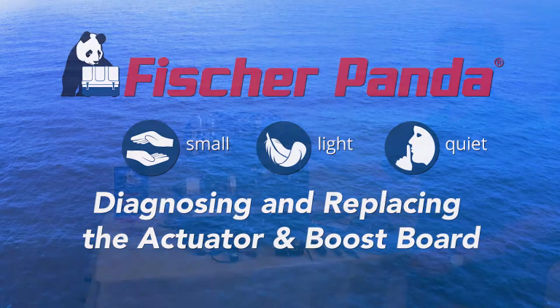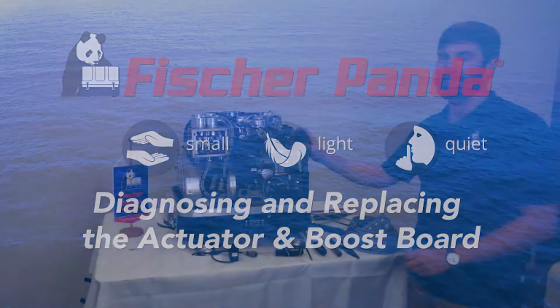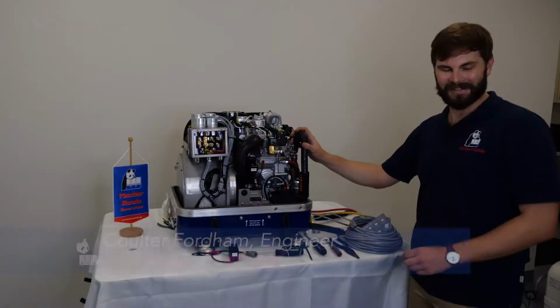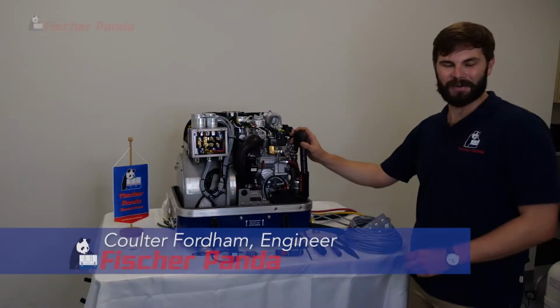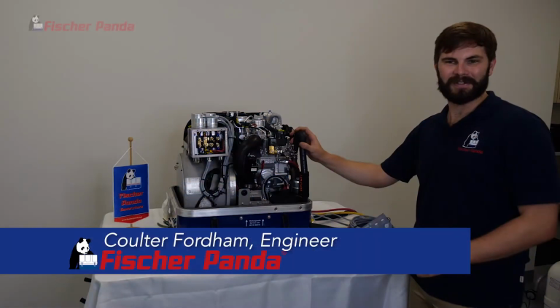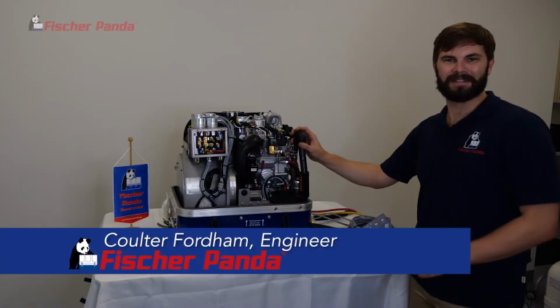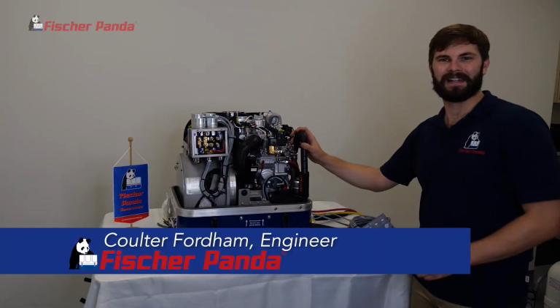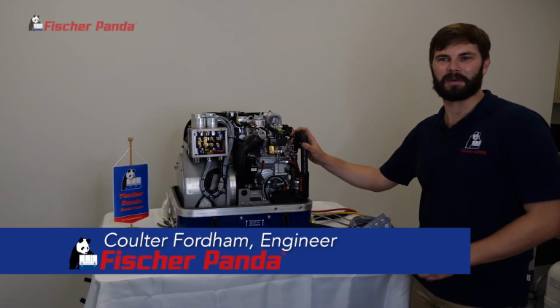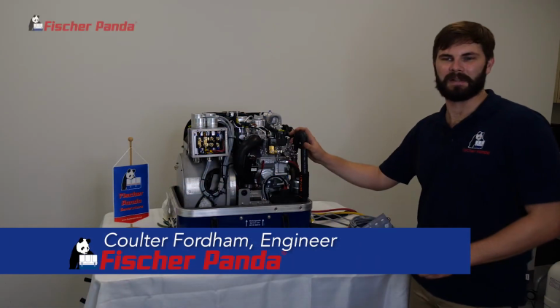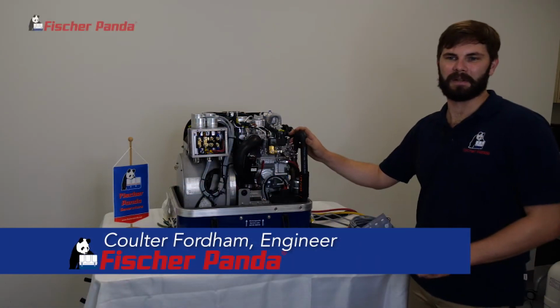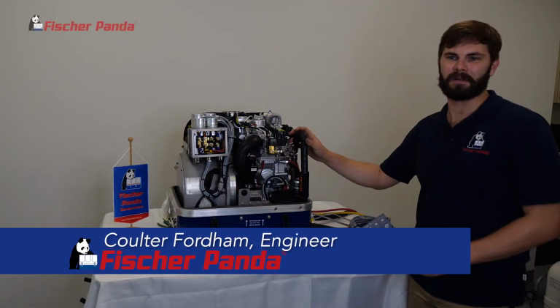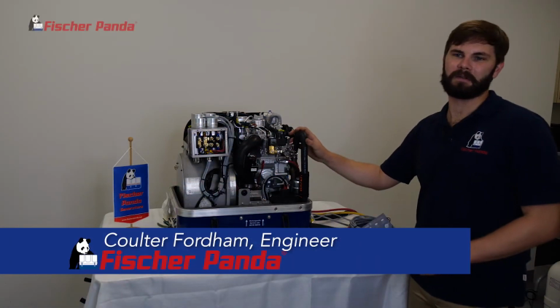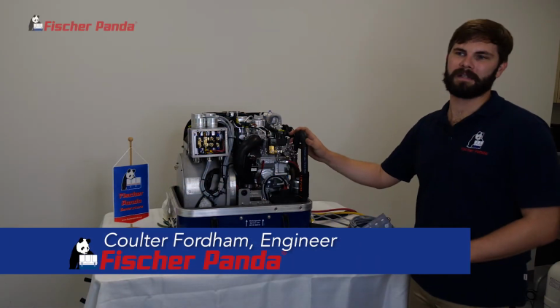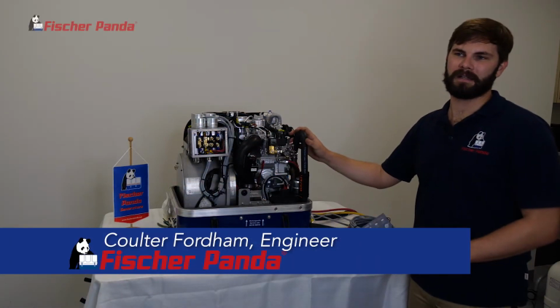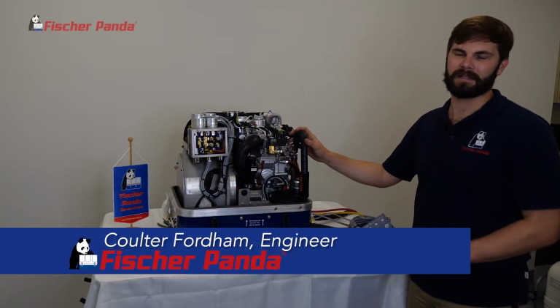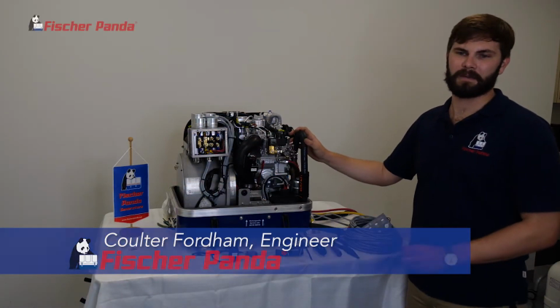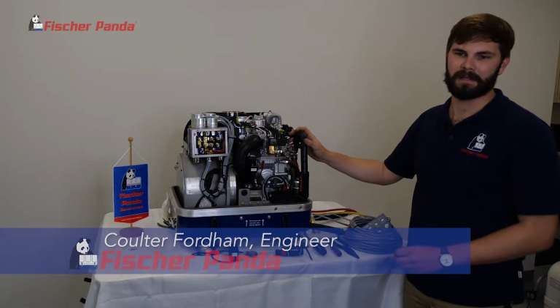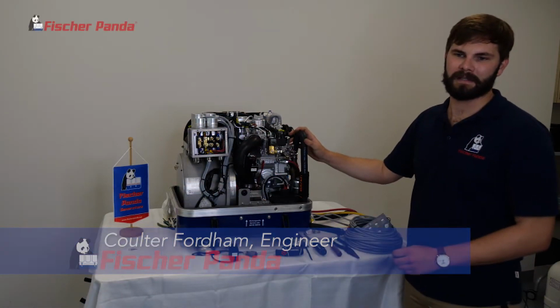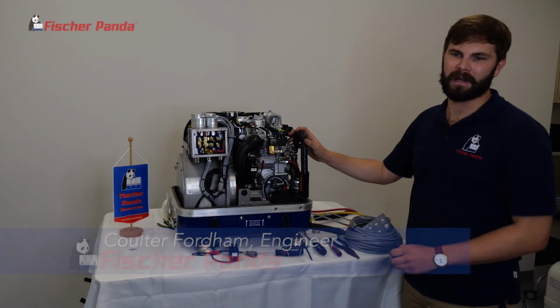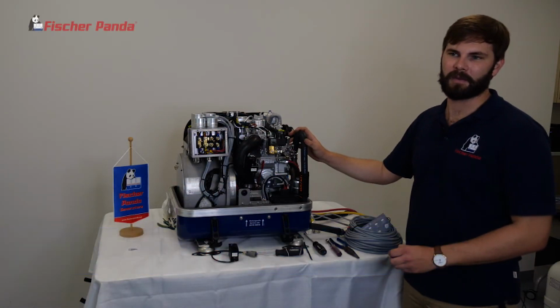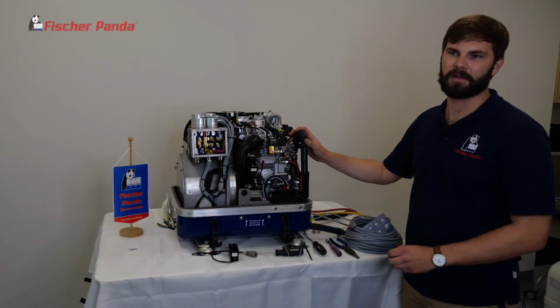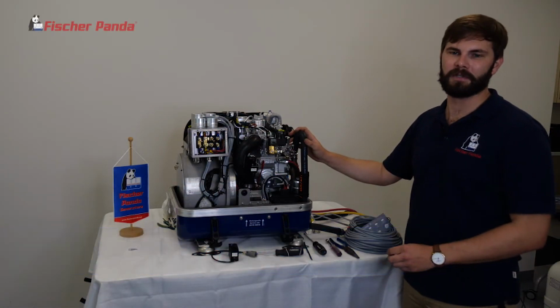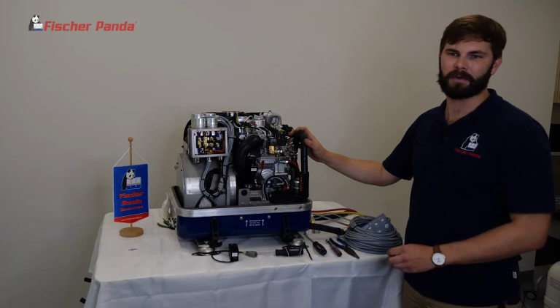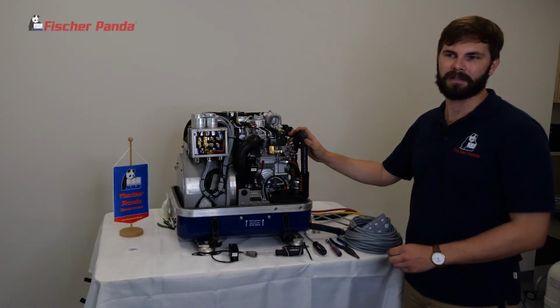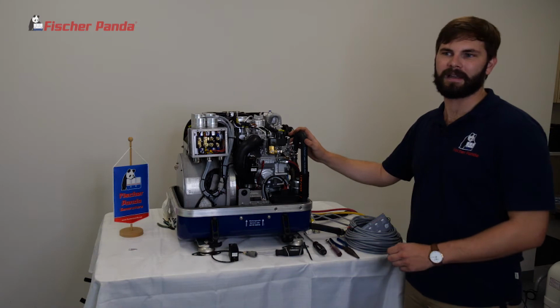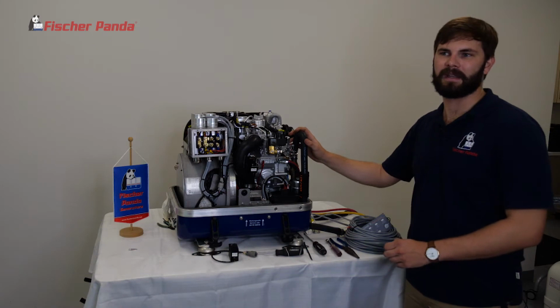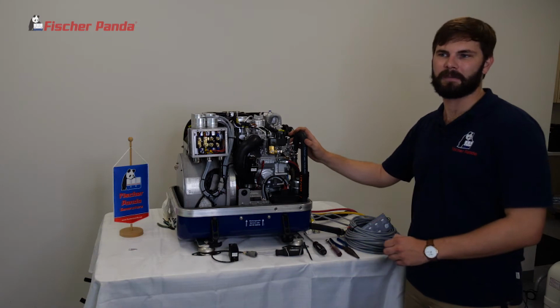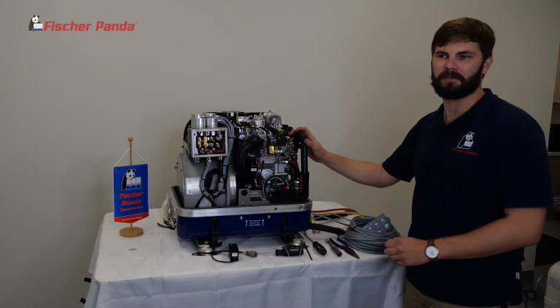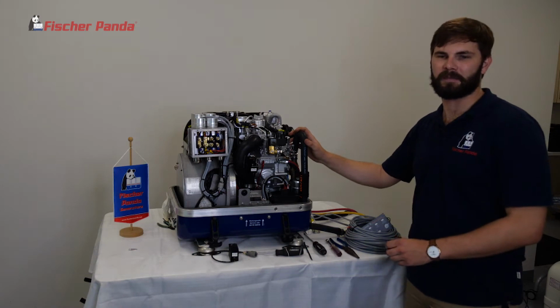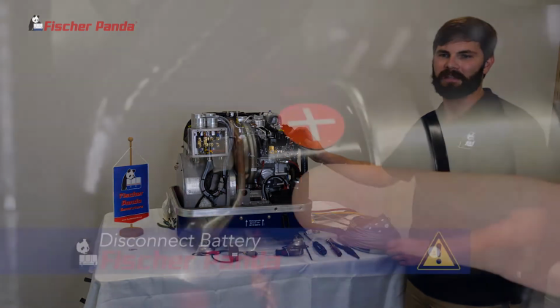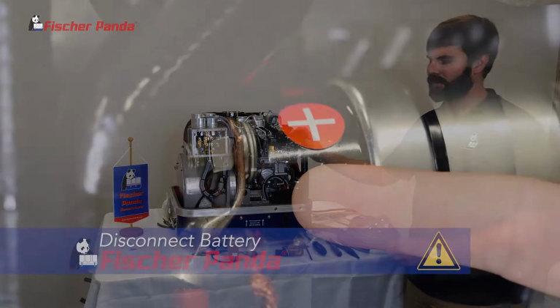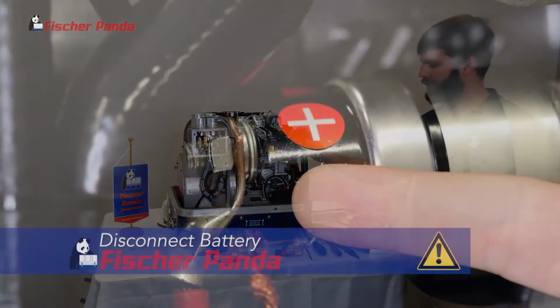Hello, this is Coulter. Today we're going to be going over diagnosing and replacing your actuator and boost board on your 5KW Fisher Panda generator.